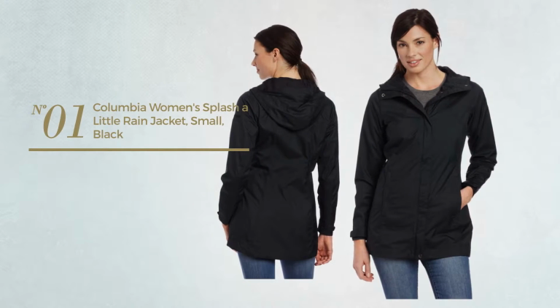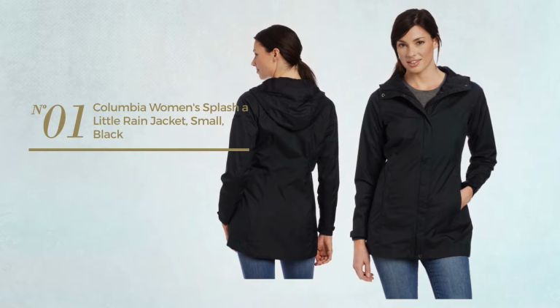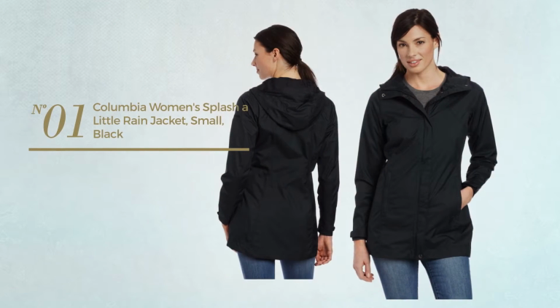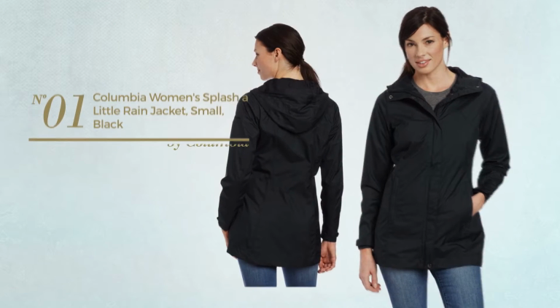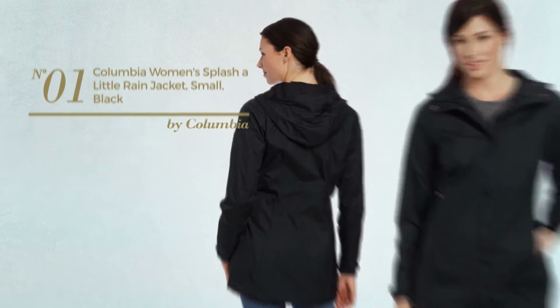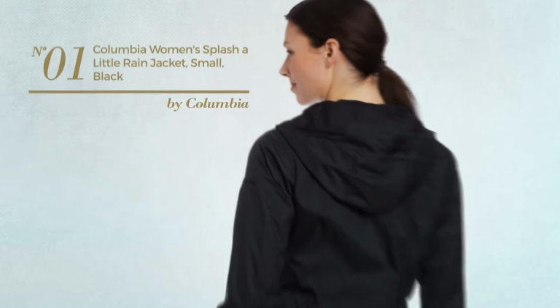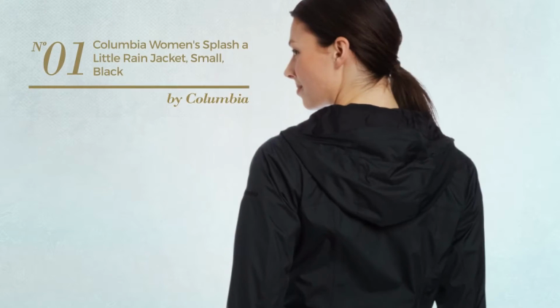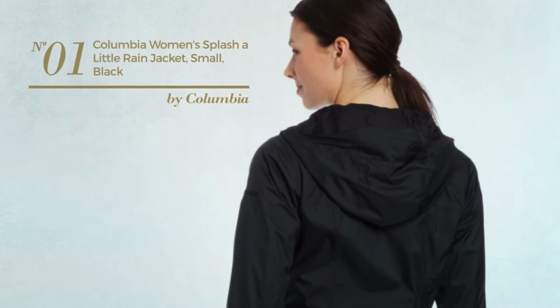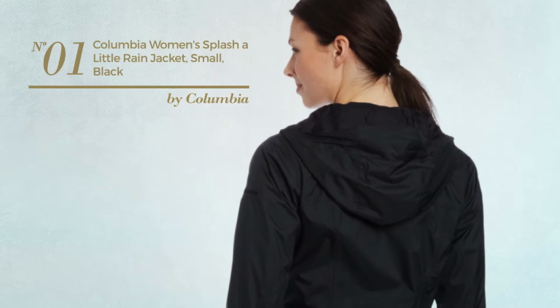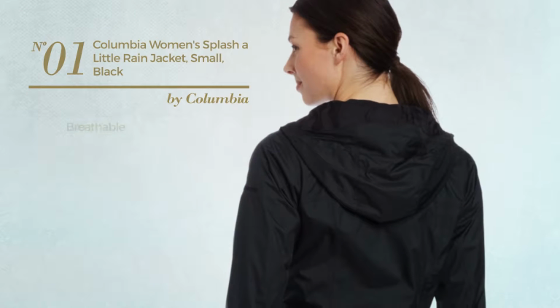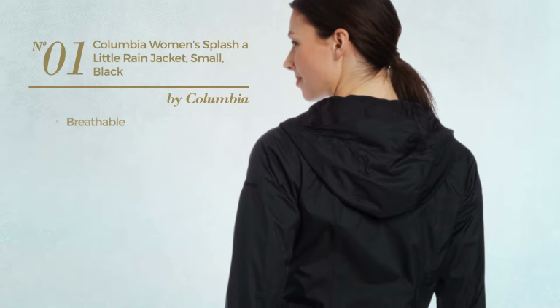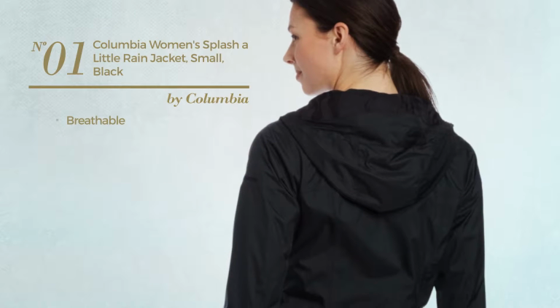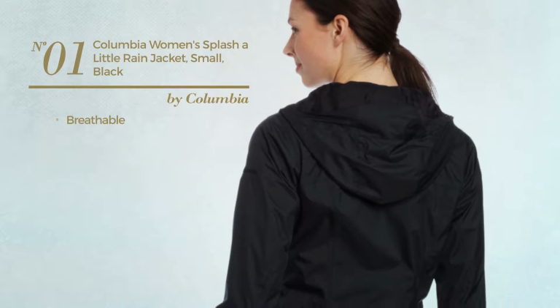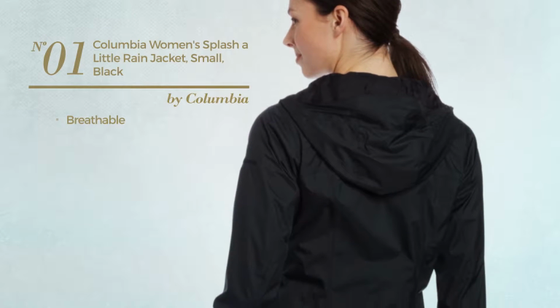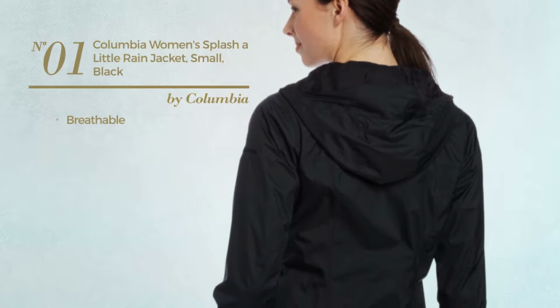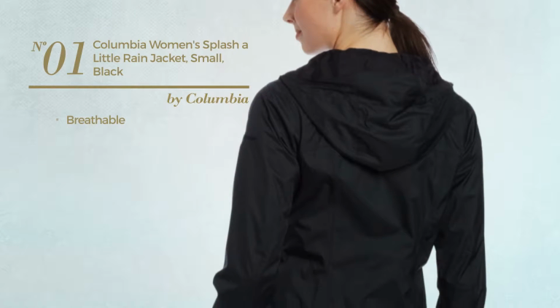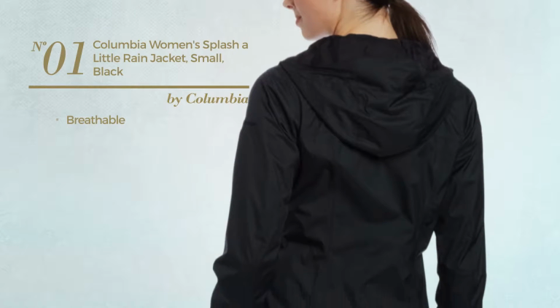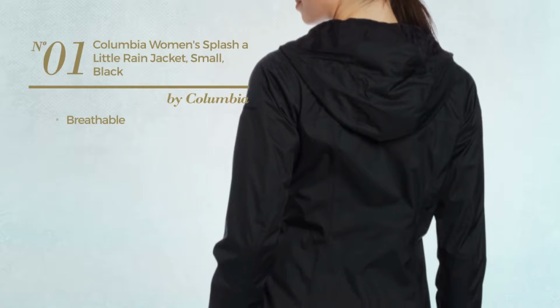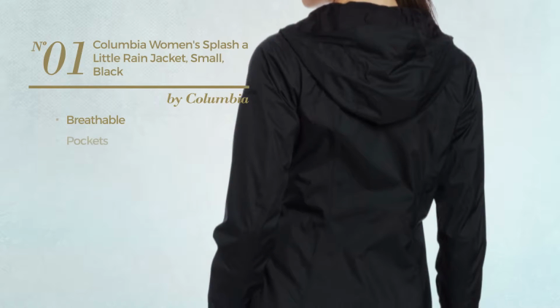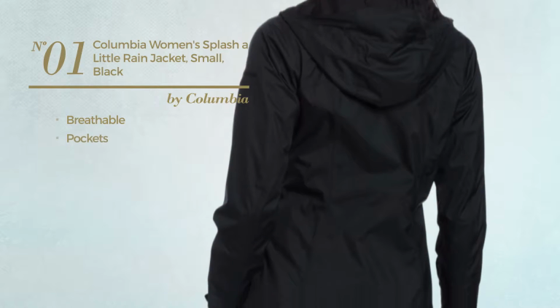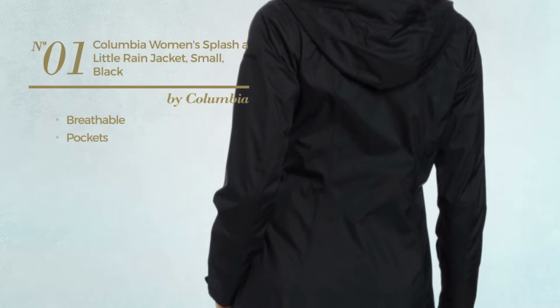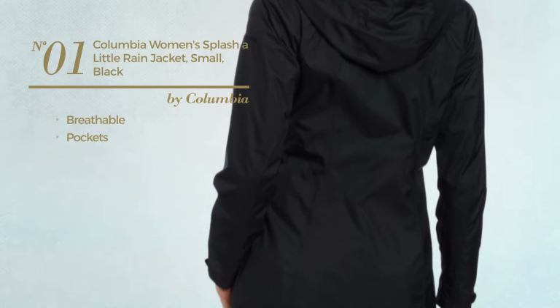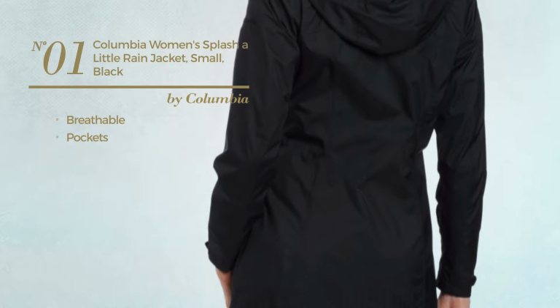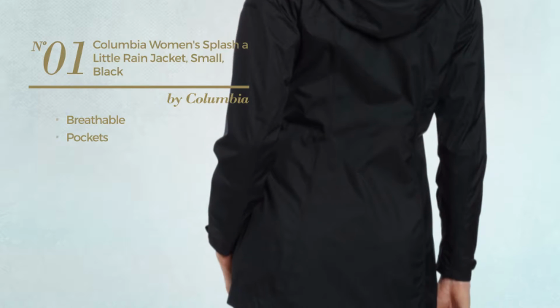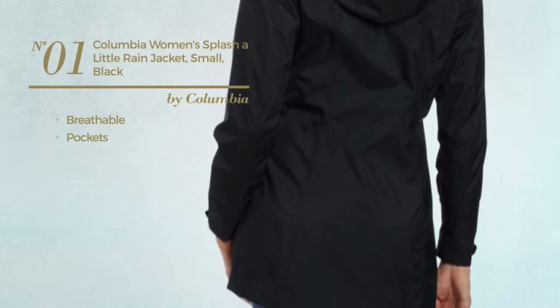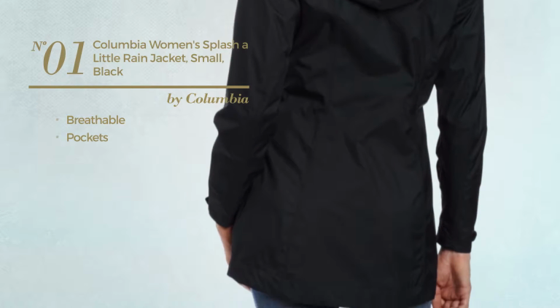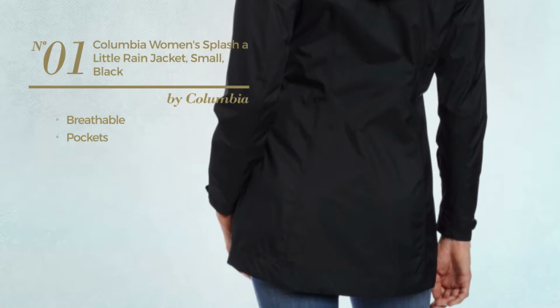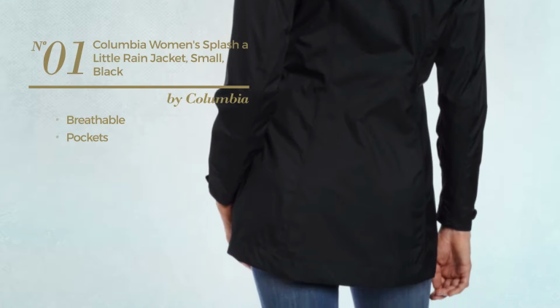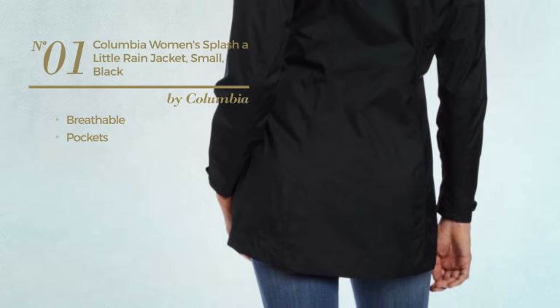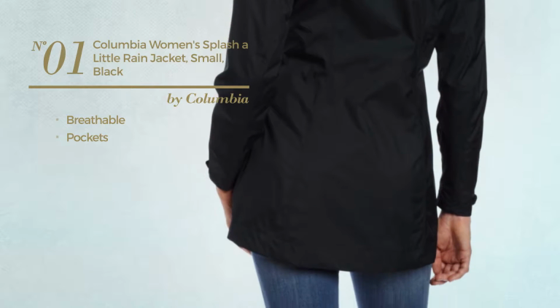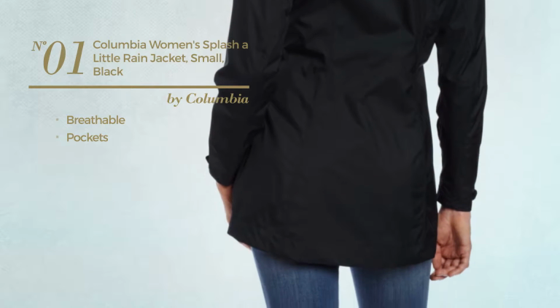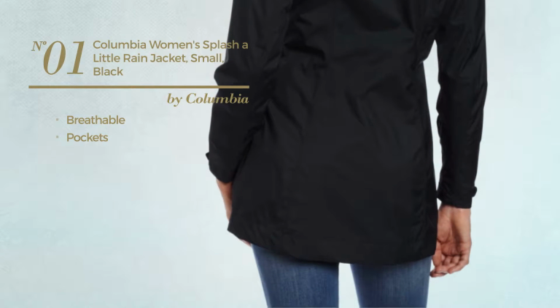Number 1. Crafted from breathable material, with pockets. Available just in black color.